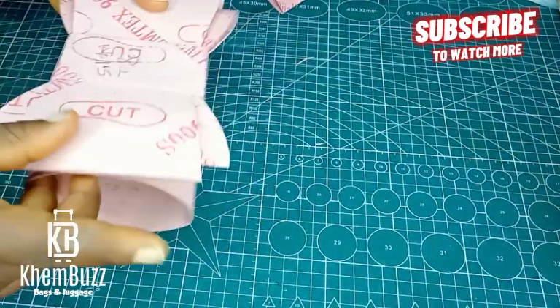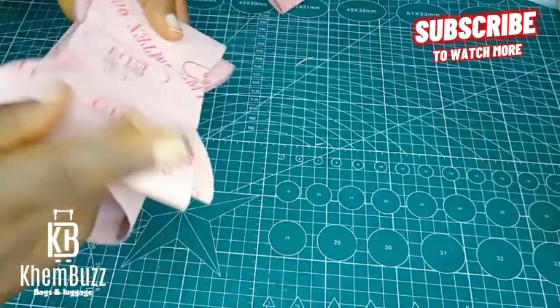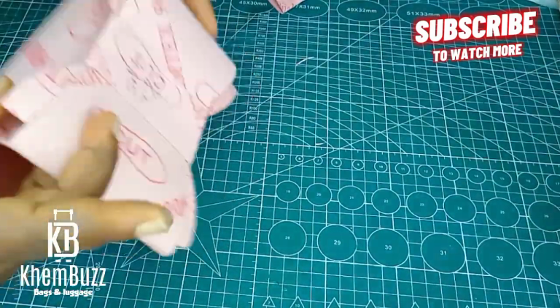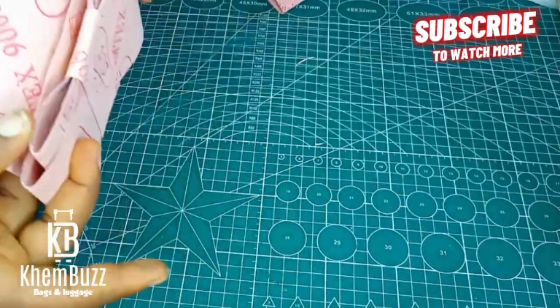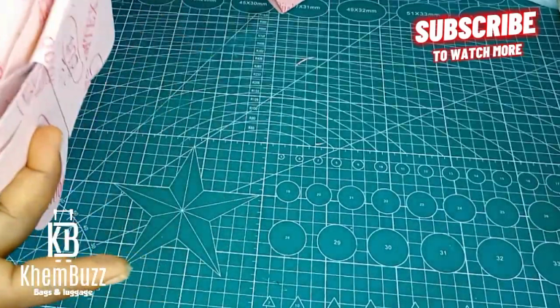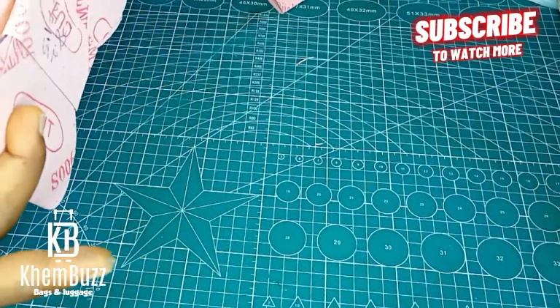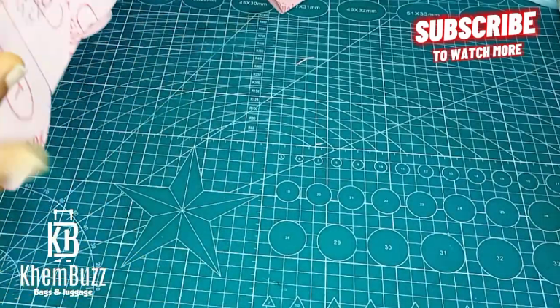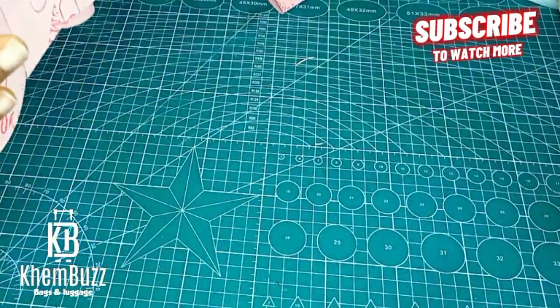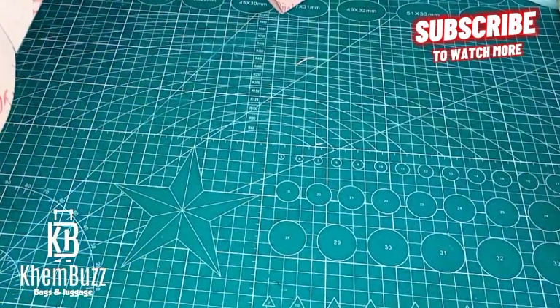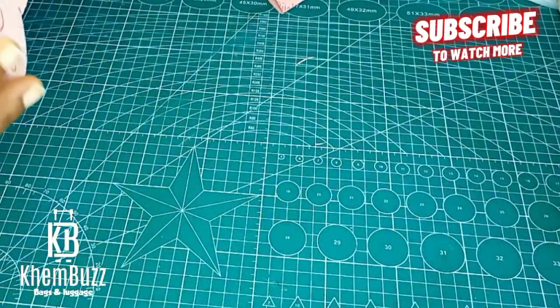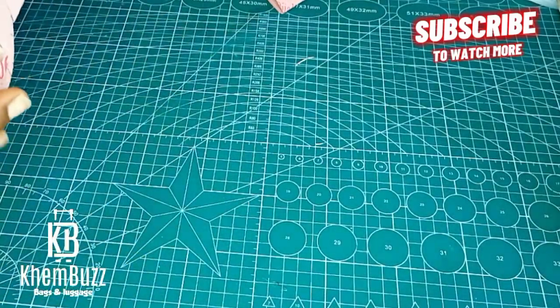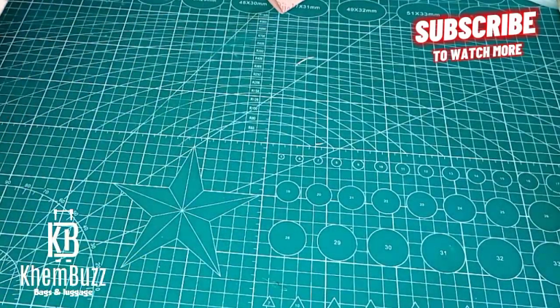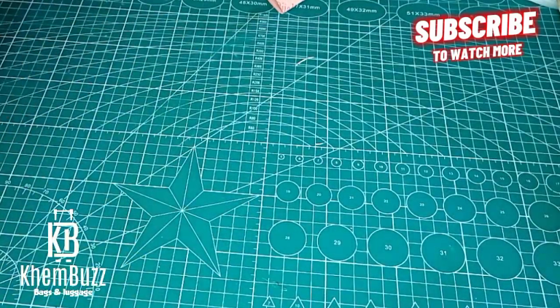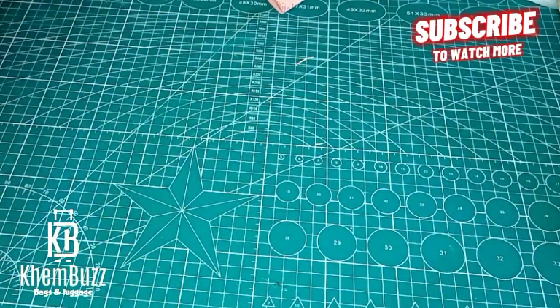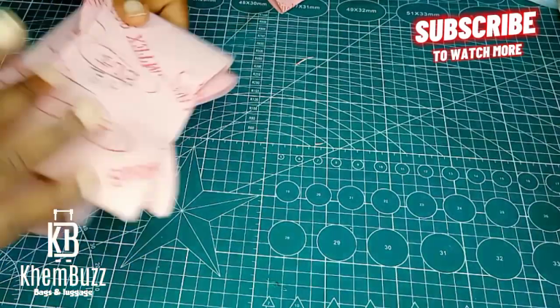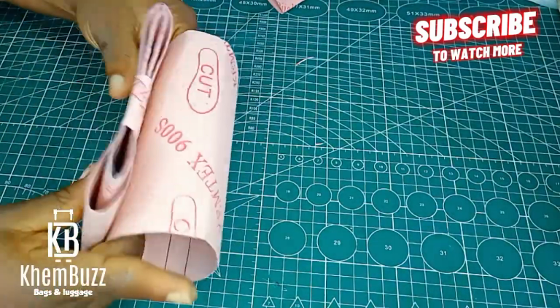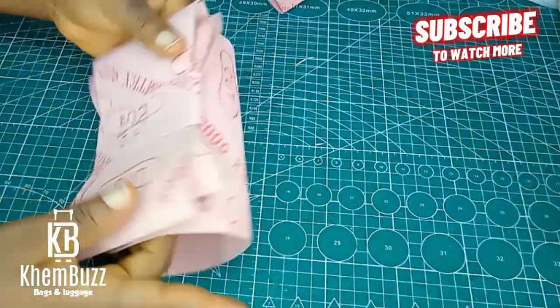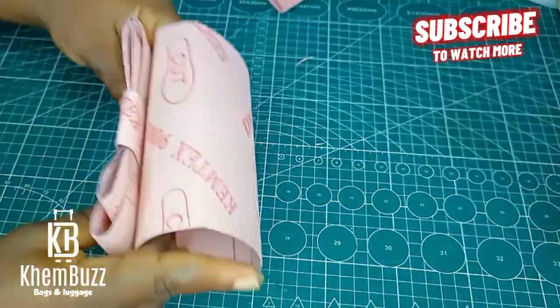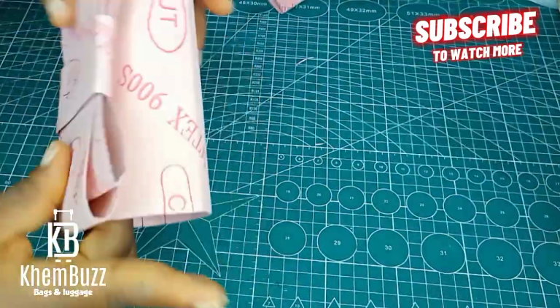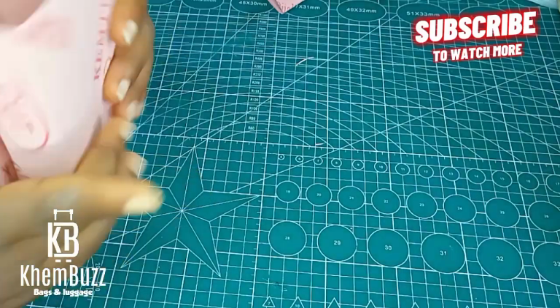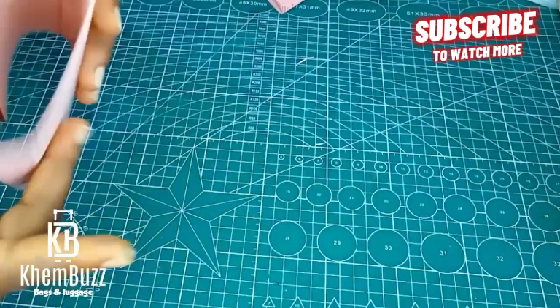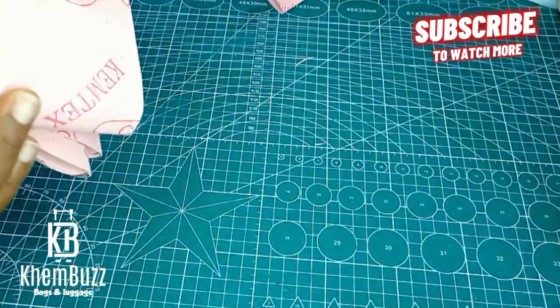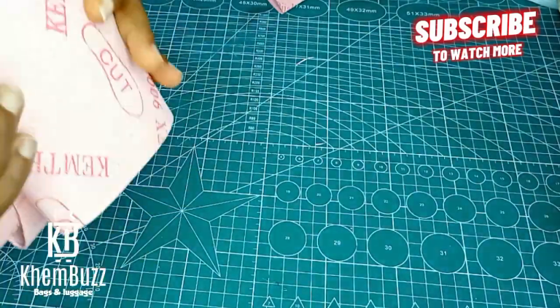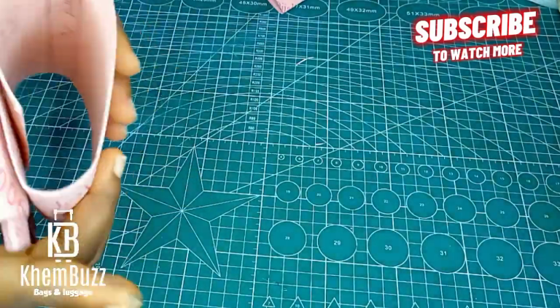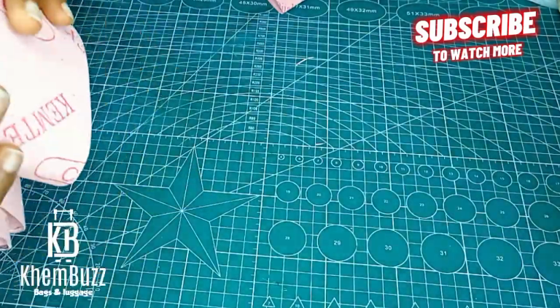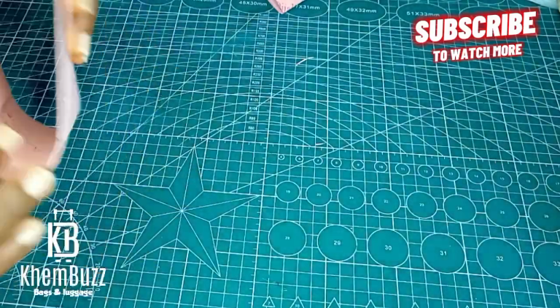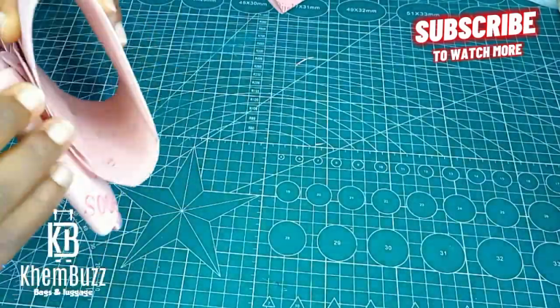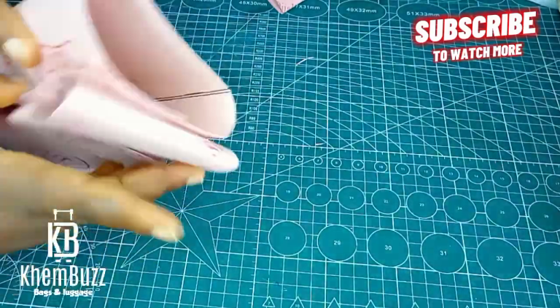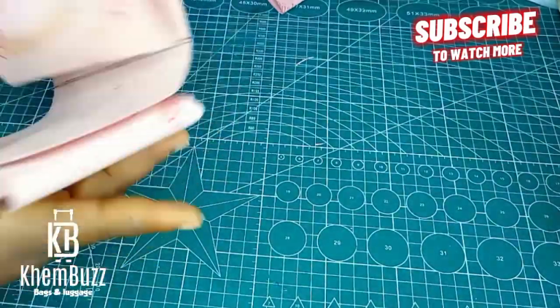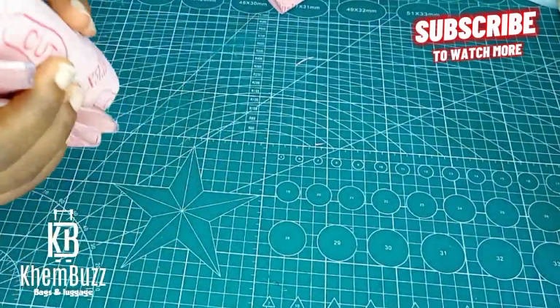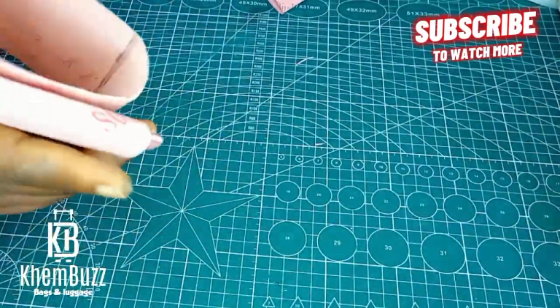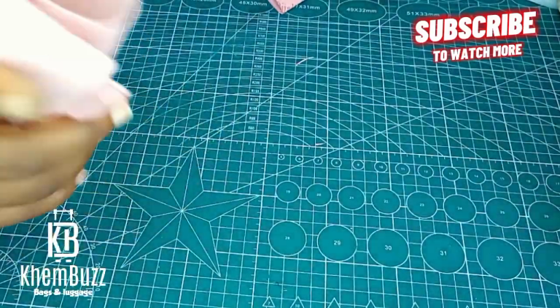All you have to do is watch this tutorial and get it right. Thank you so much for watching — I love you all.